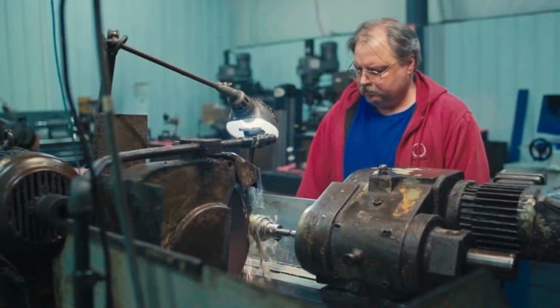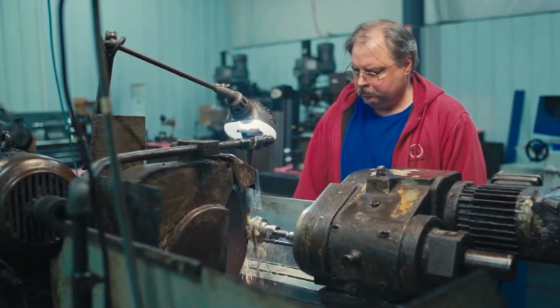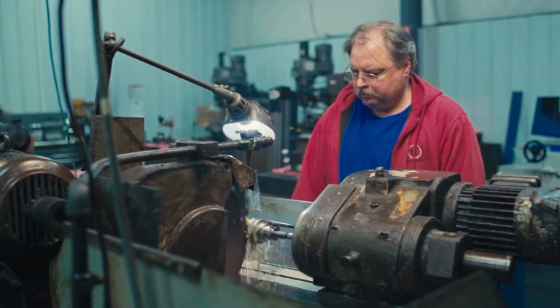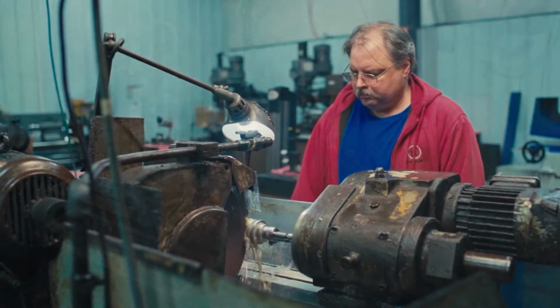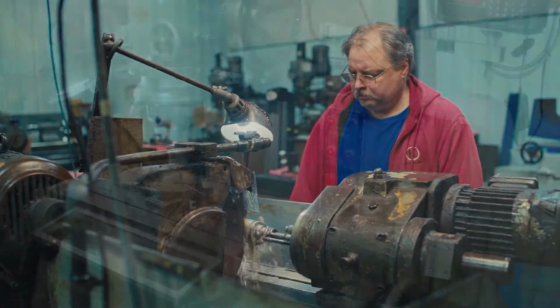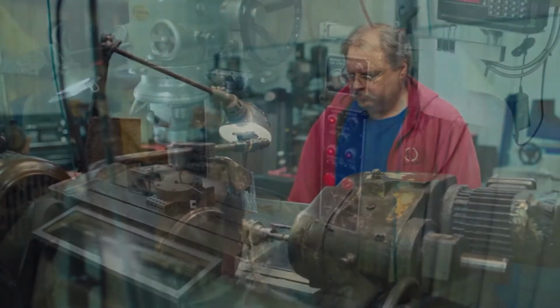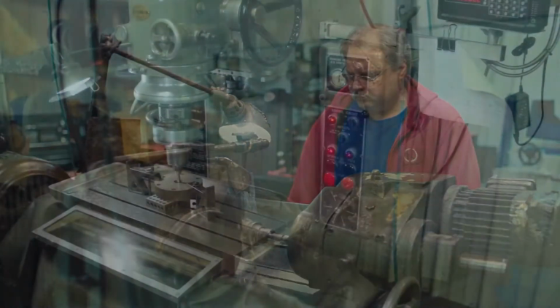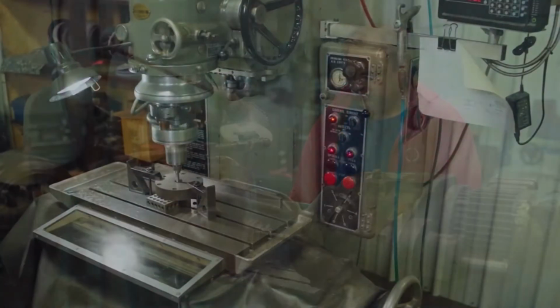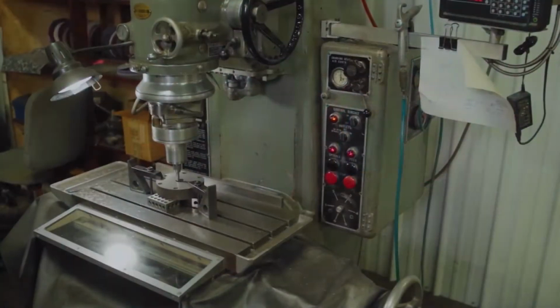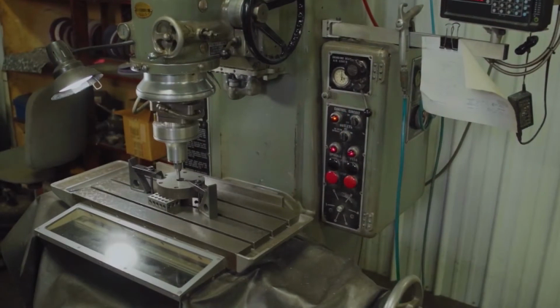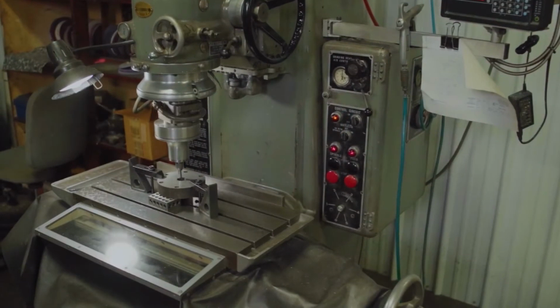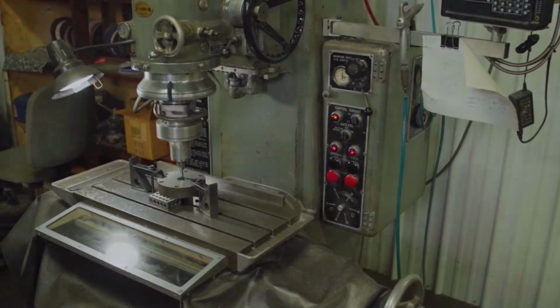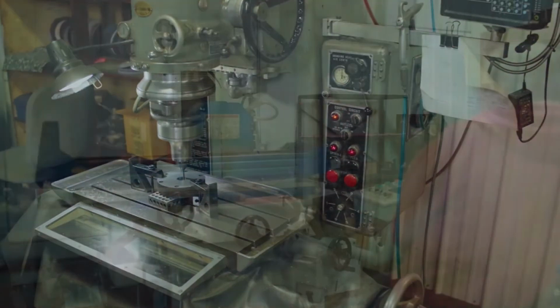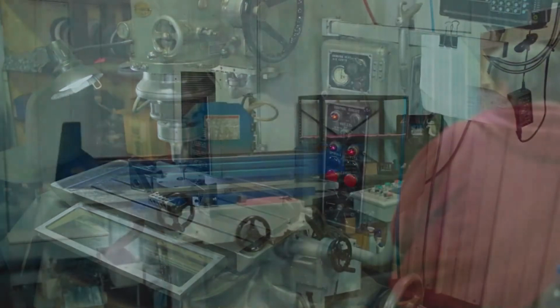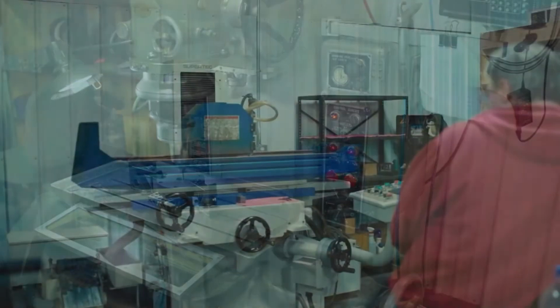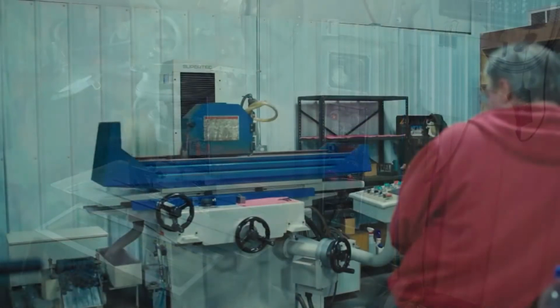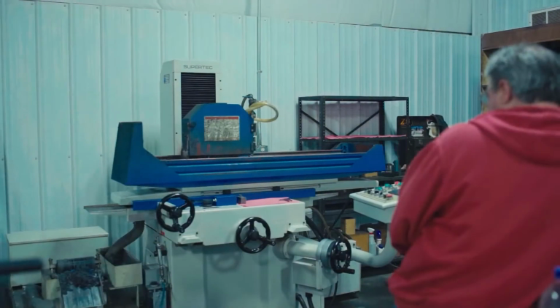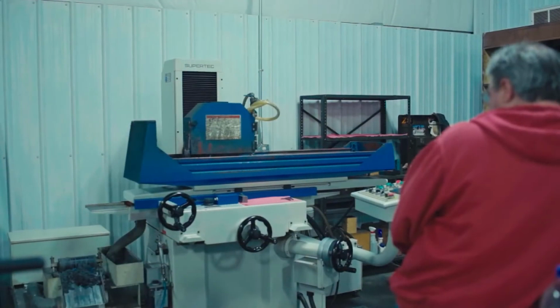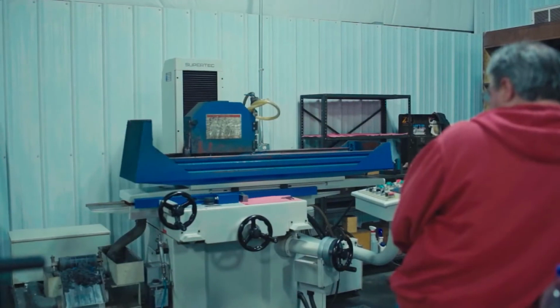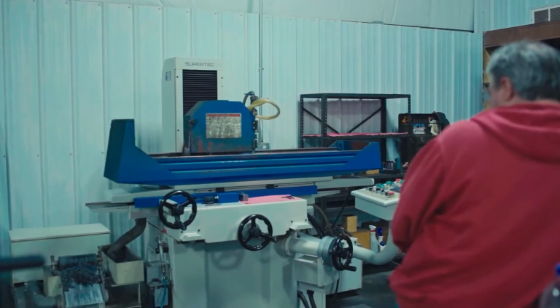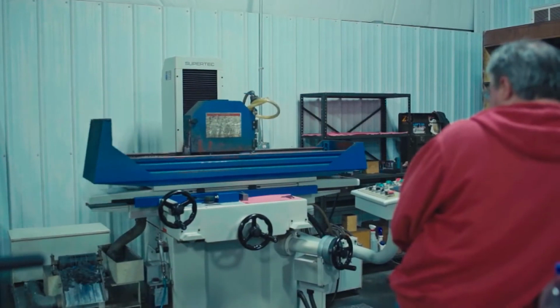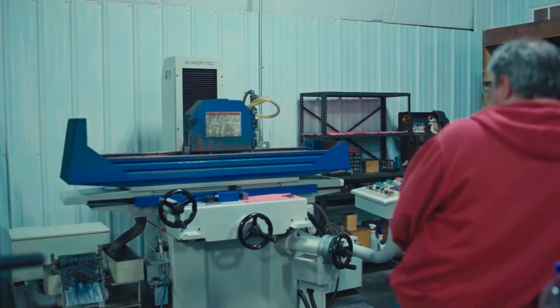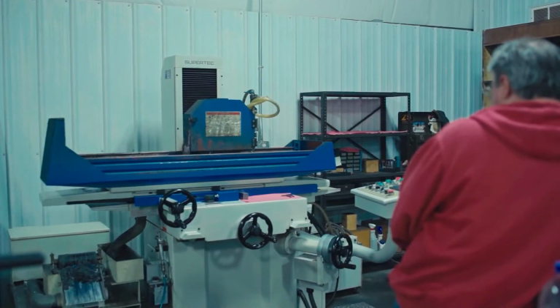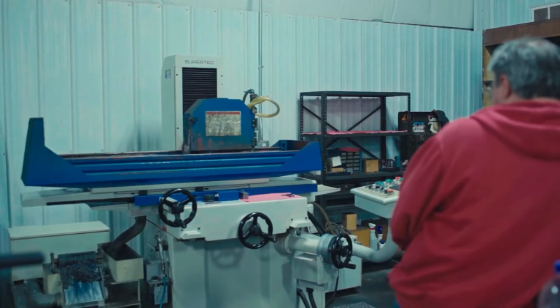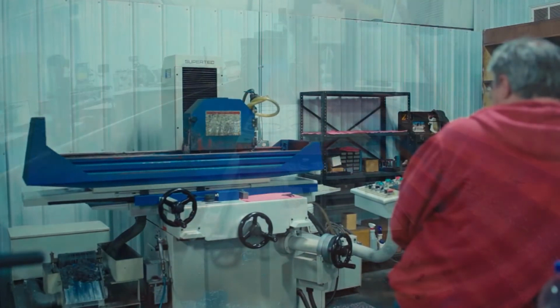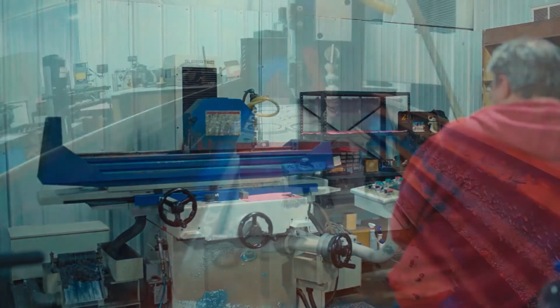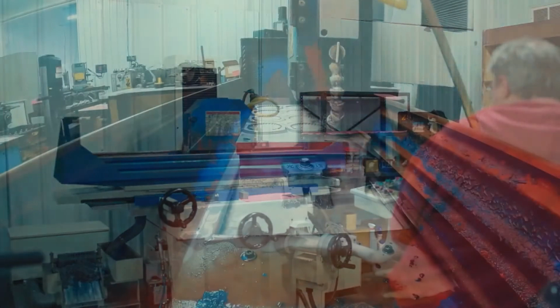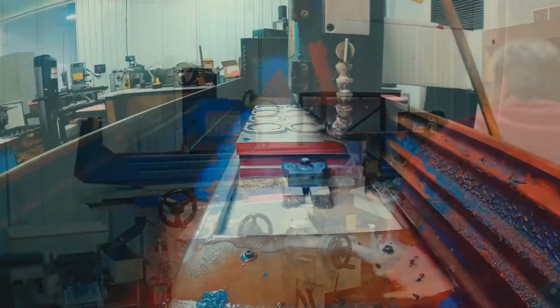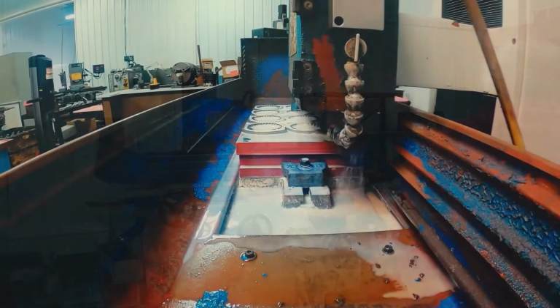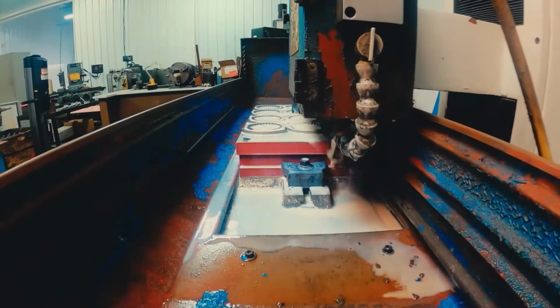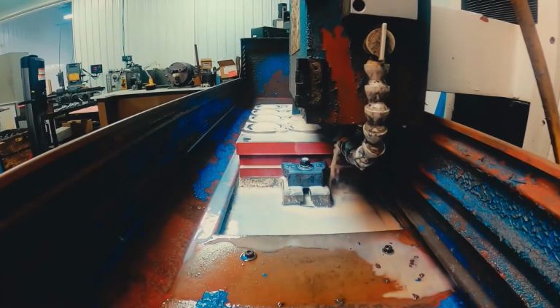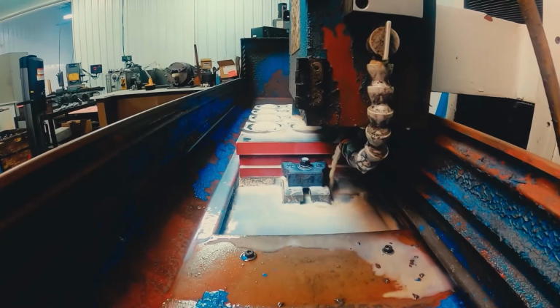OD grinding, jig grinding, or surface grinding. Here's how we utilize our grinding capabilities in-house.